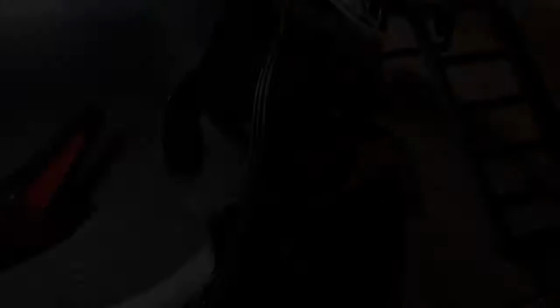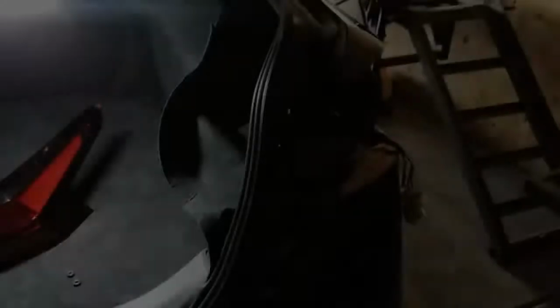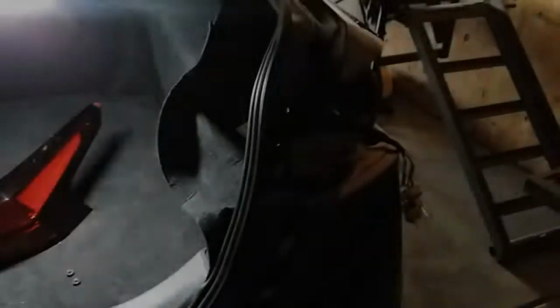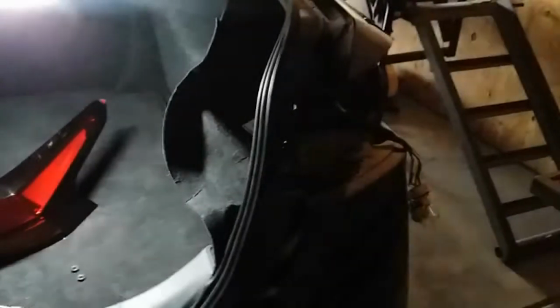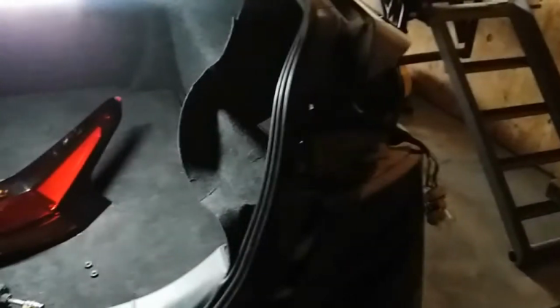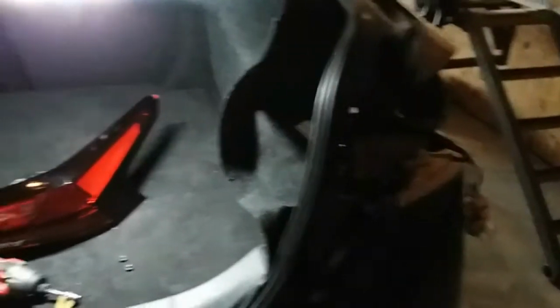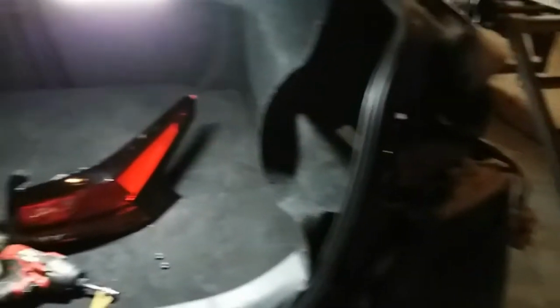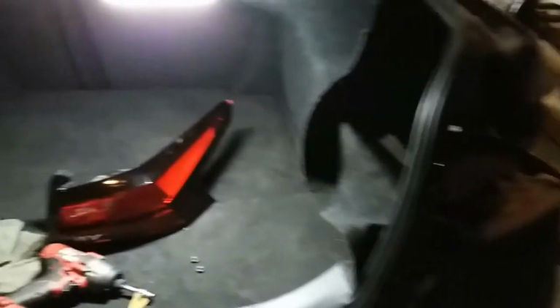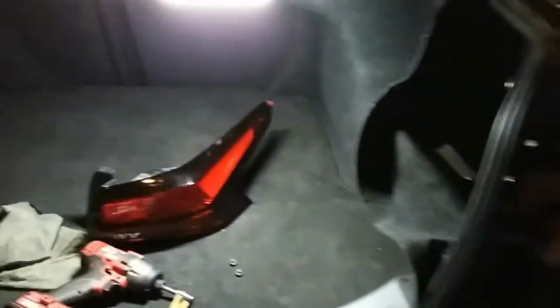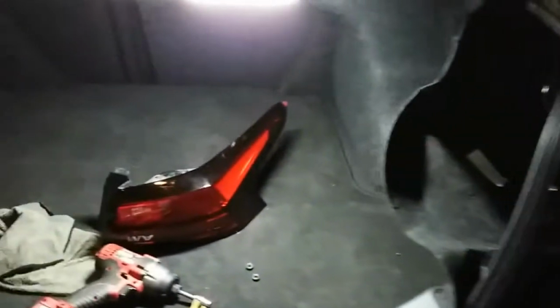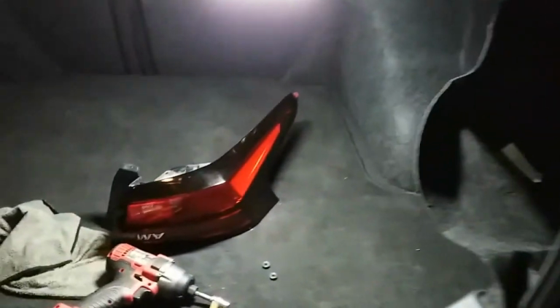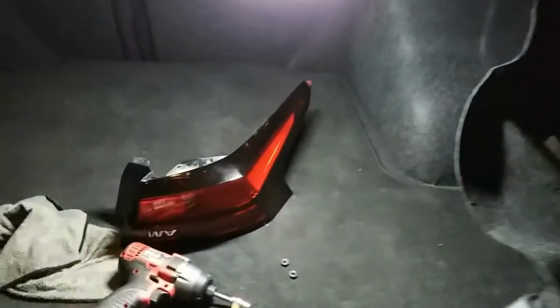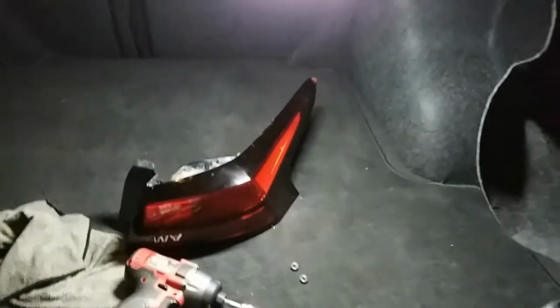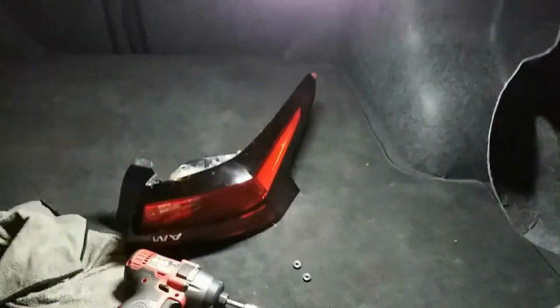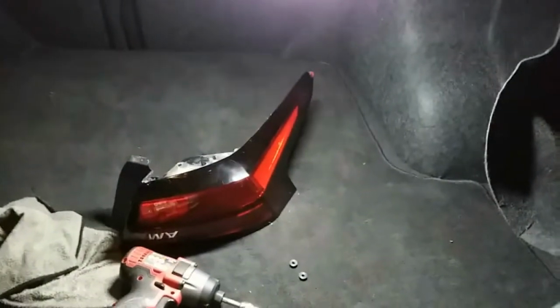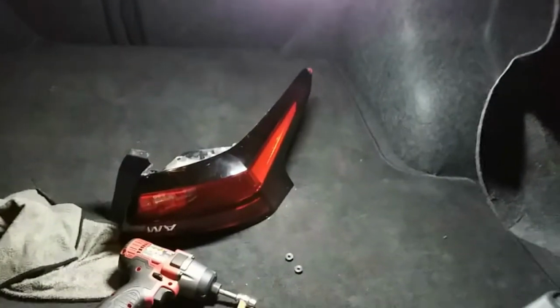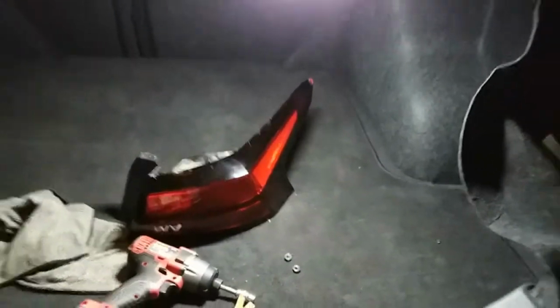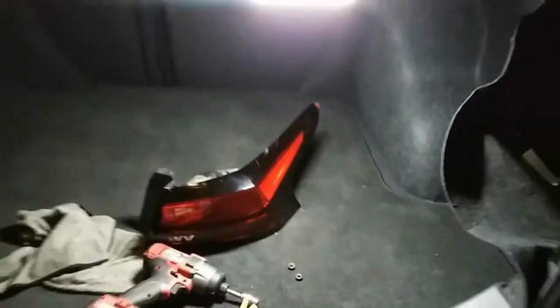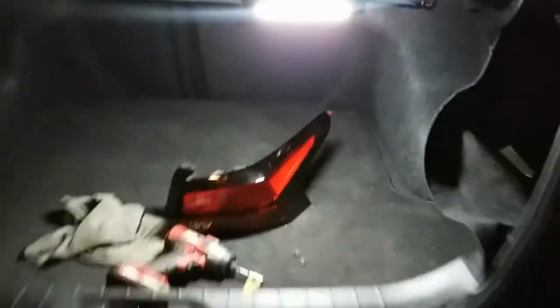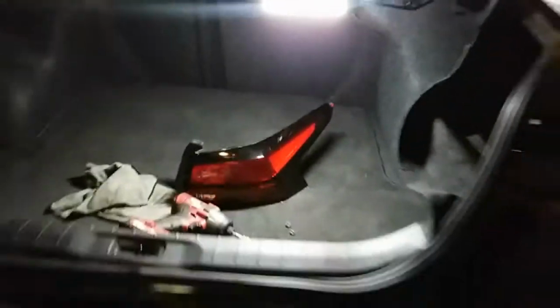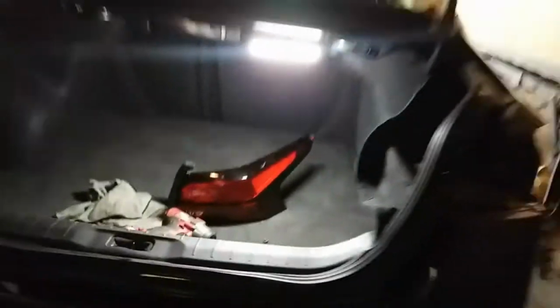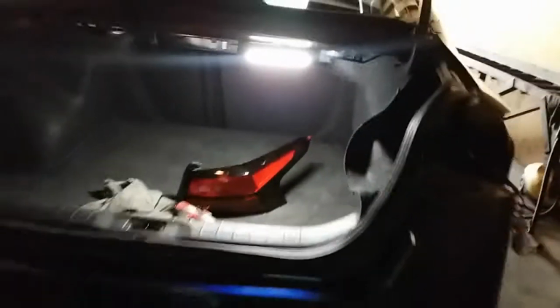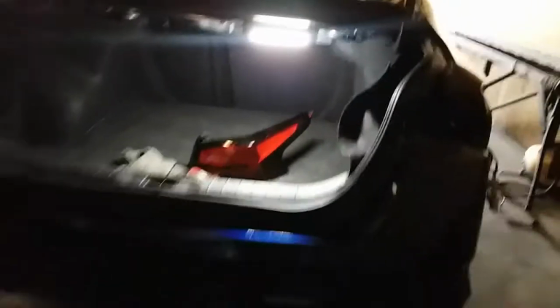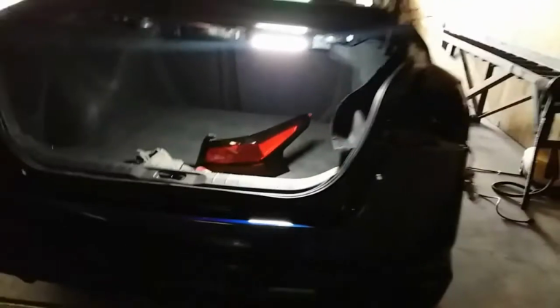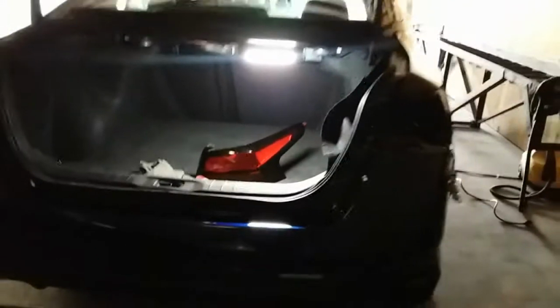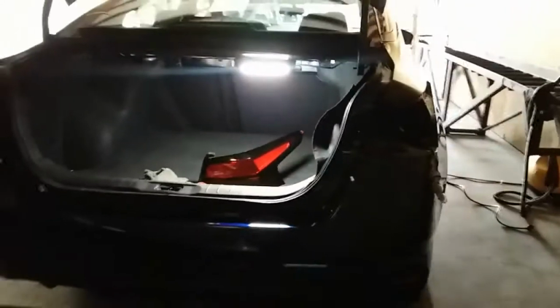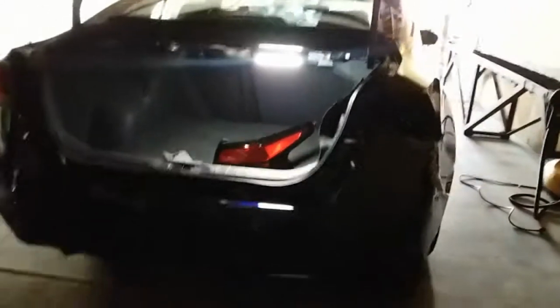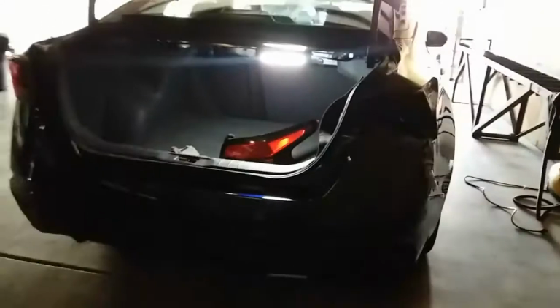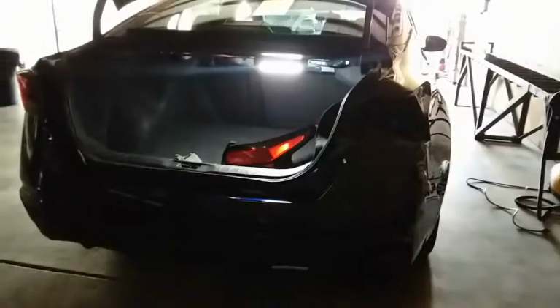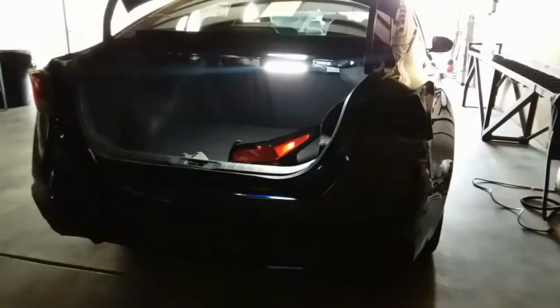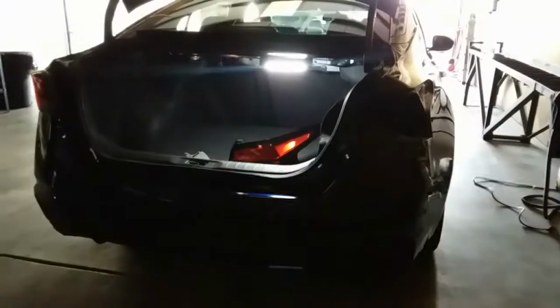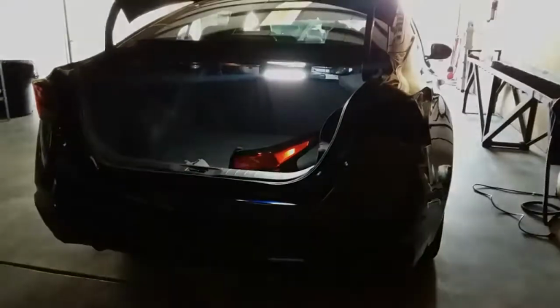Today we're going to install a new taillight on a 2019 Nissan Altima.